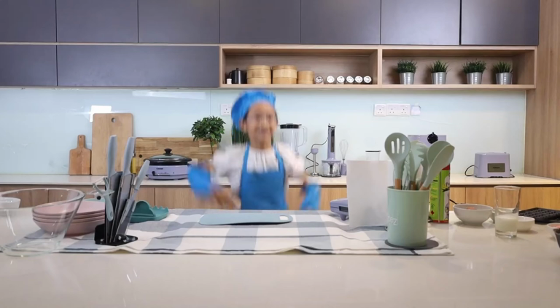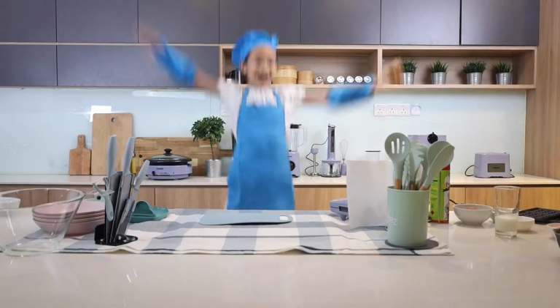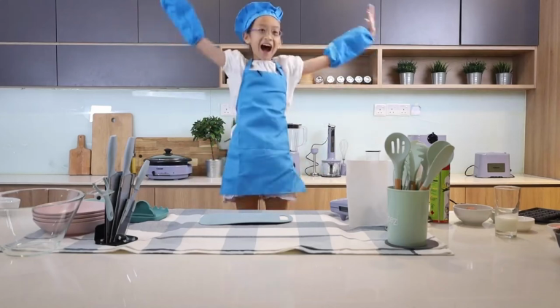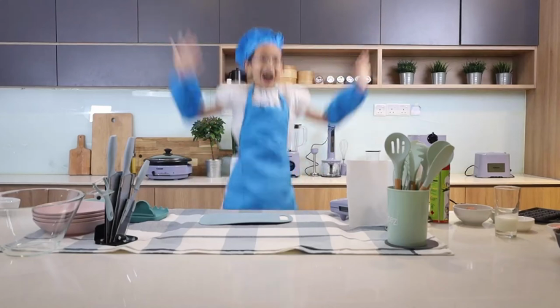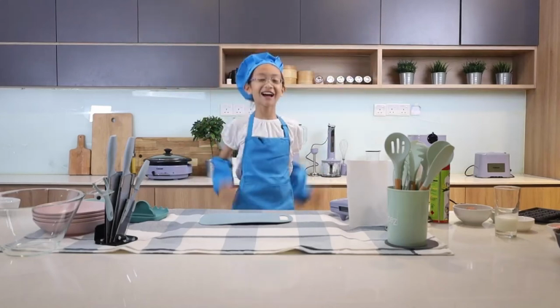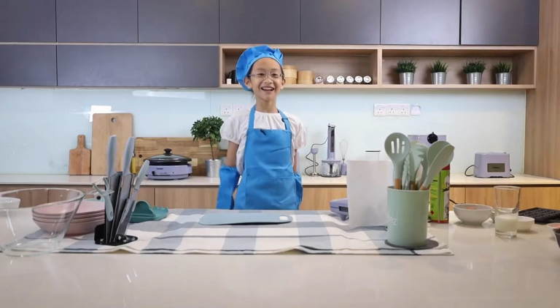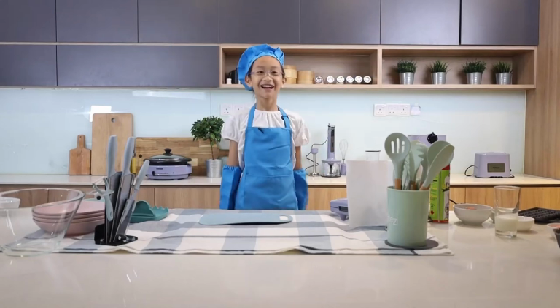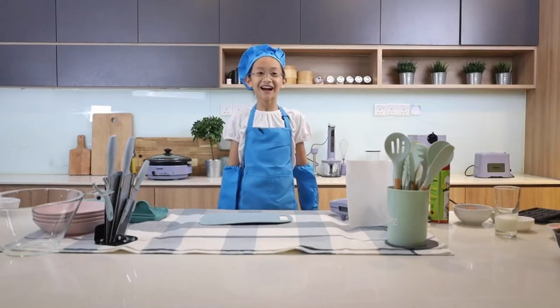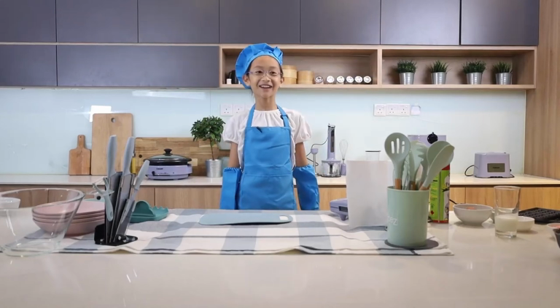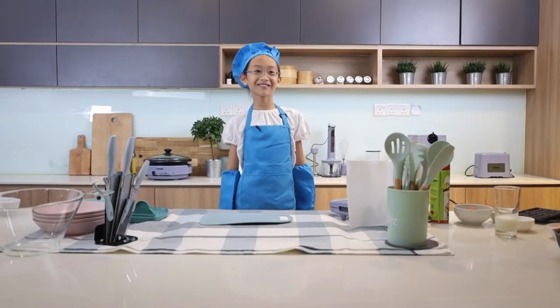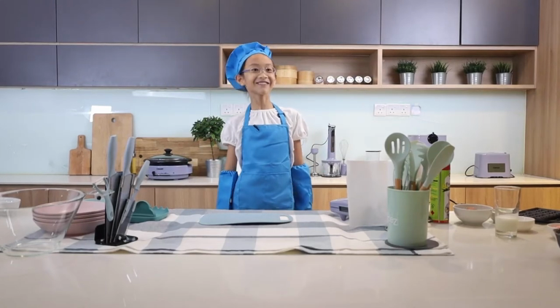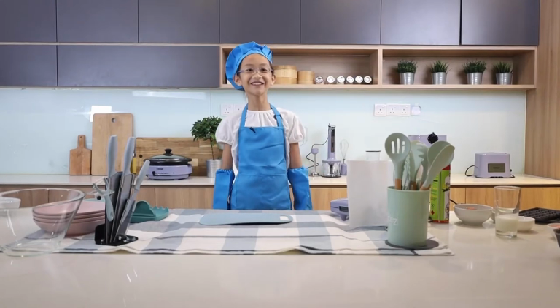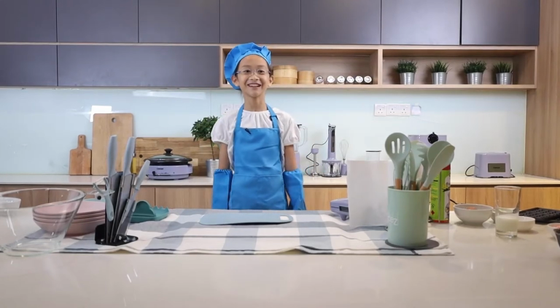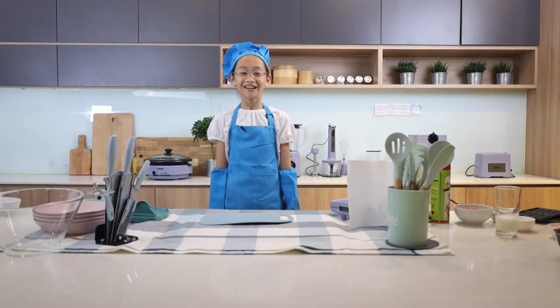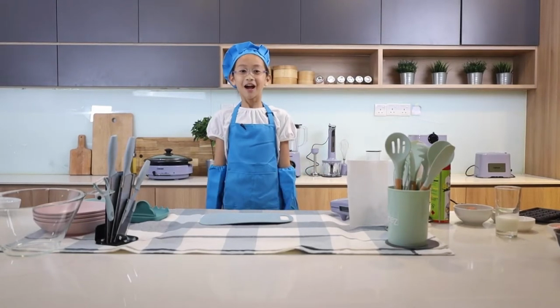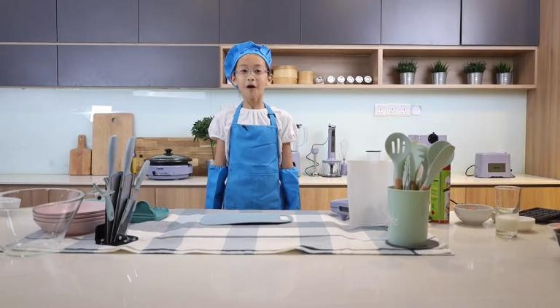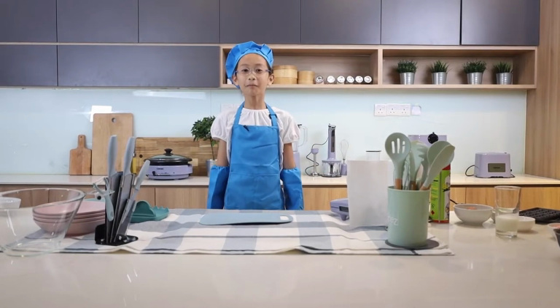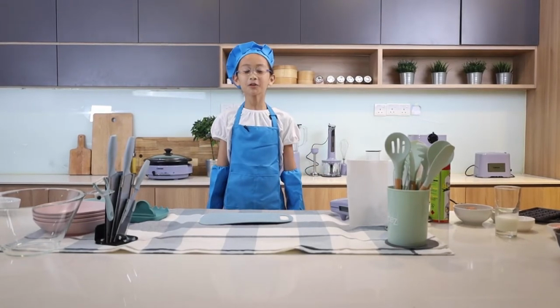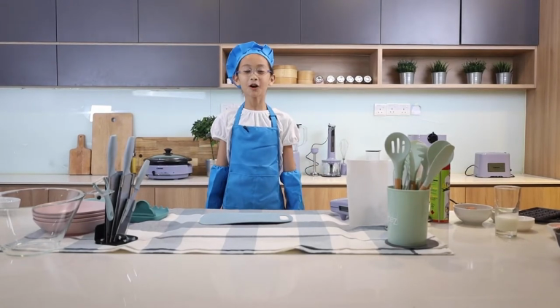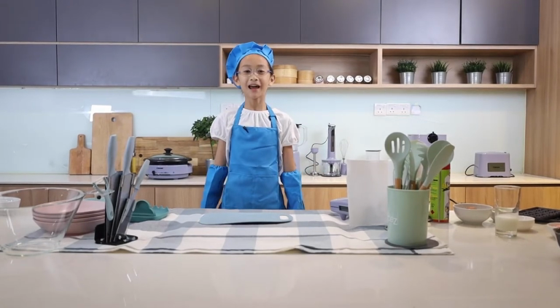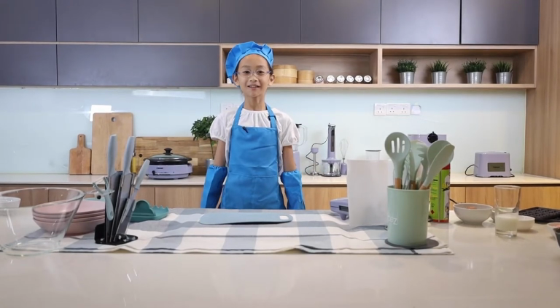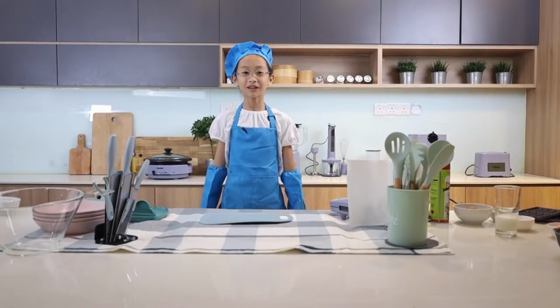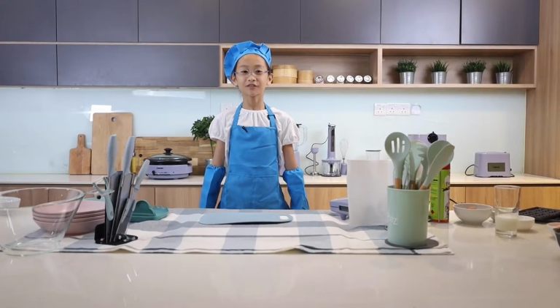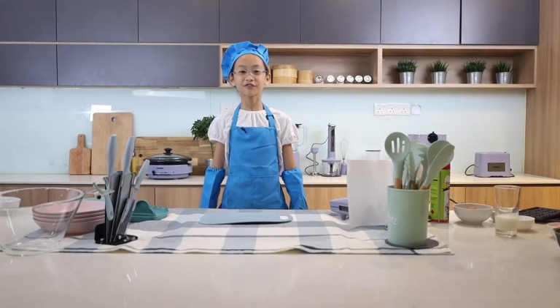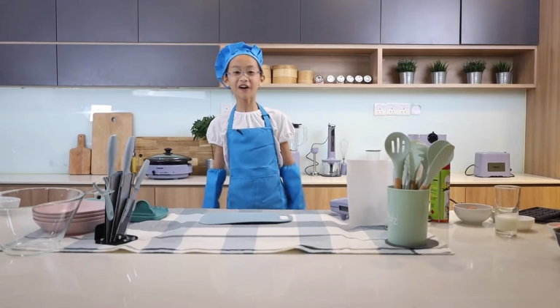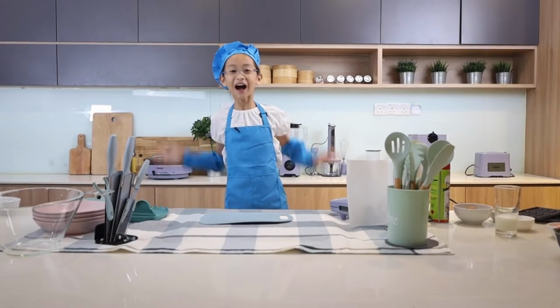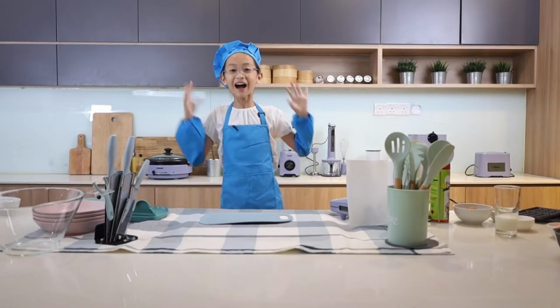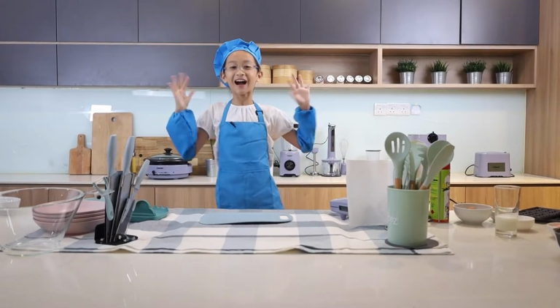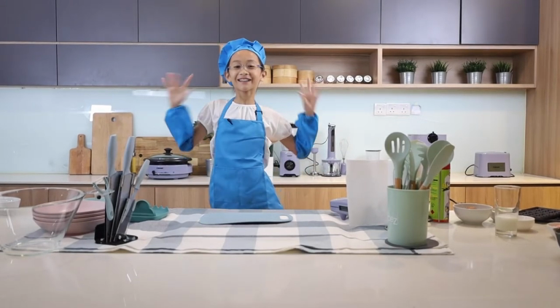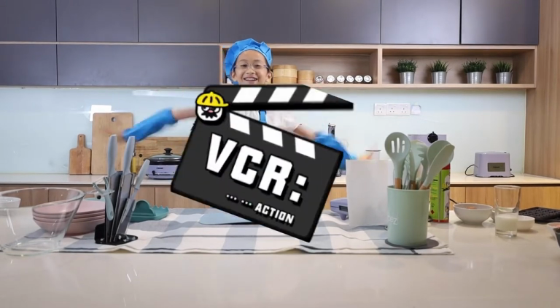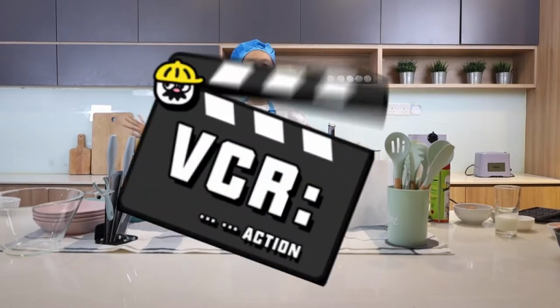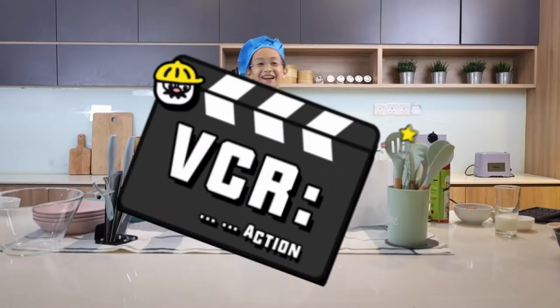Hi! I'm Sophie. Welcome to Cornell Kids Fun Cooking!